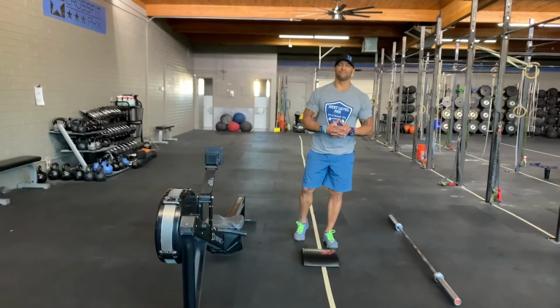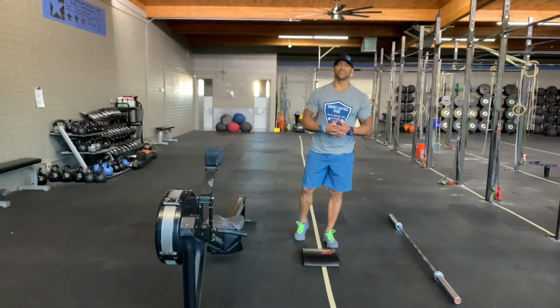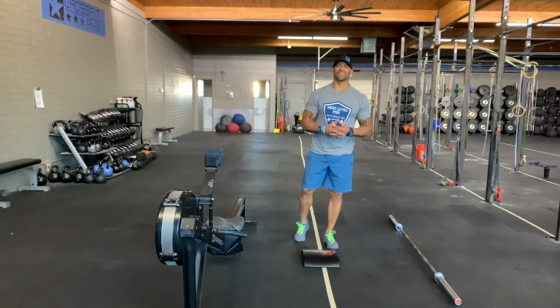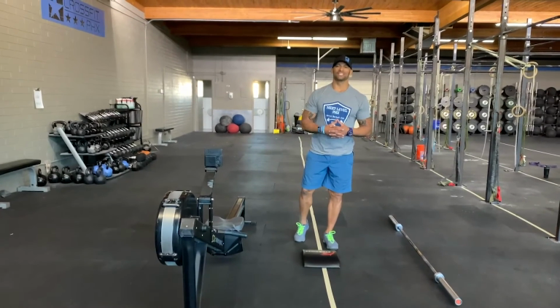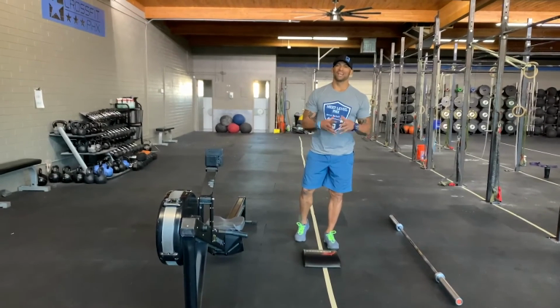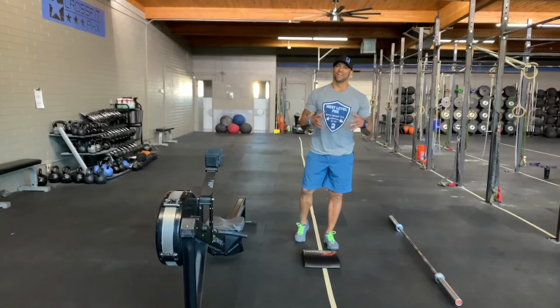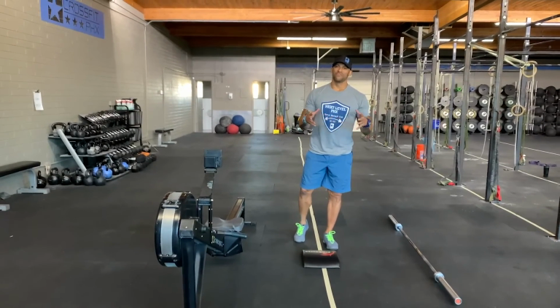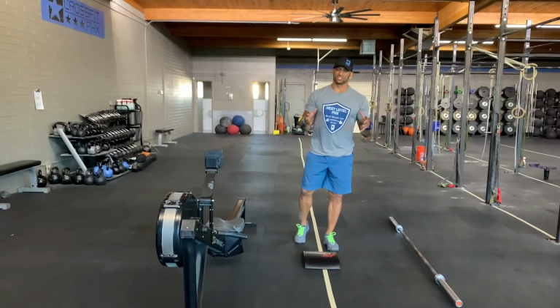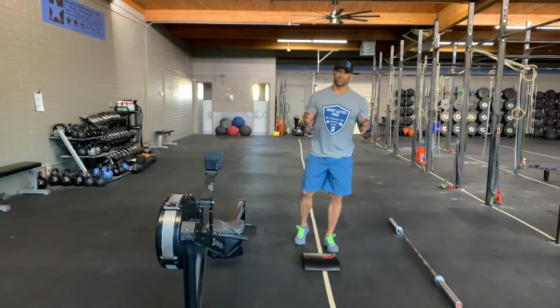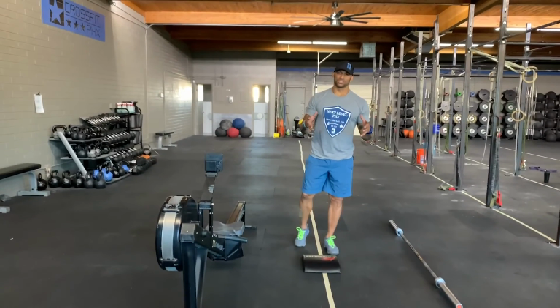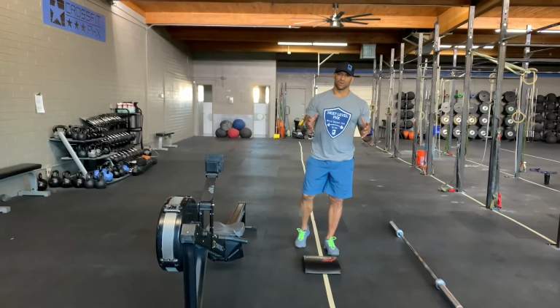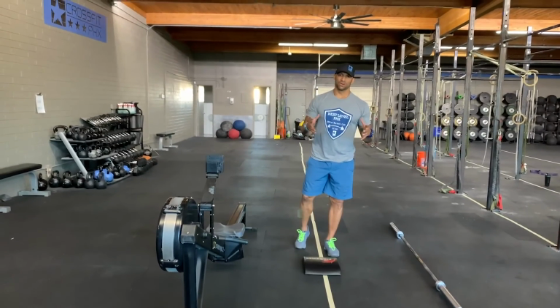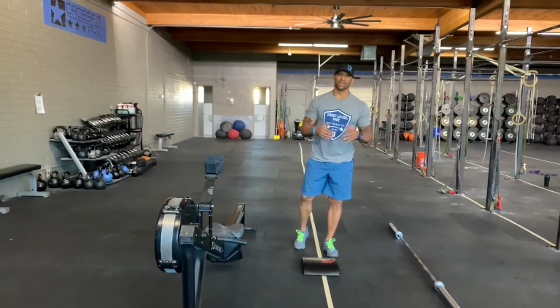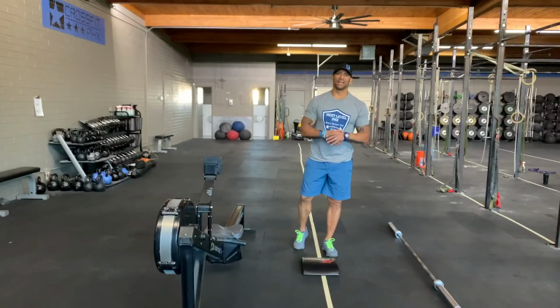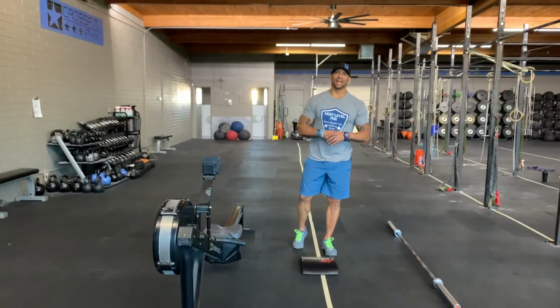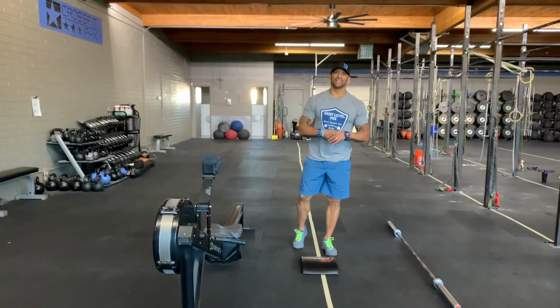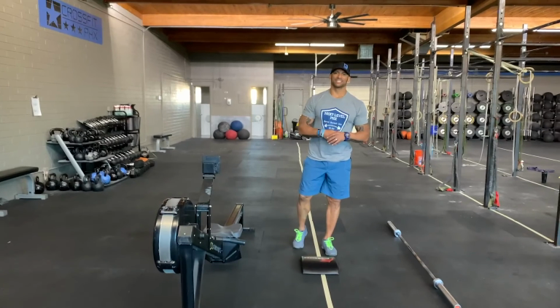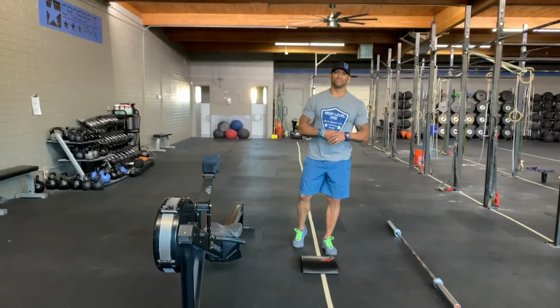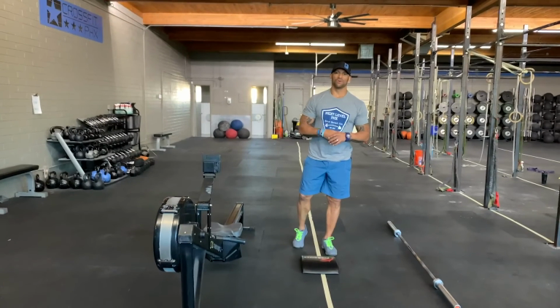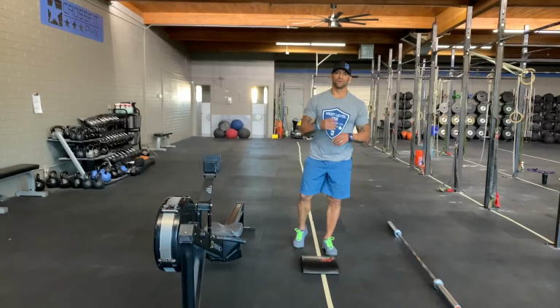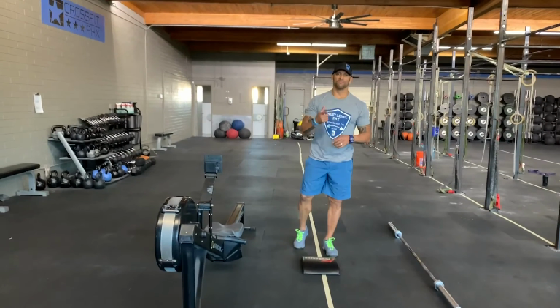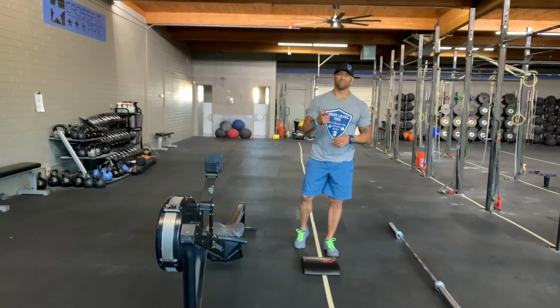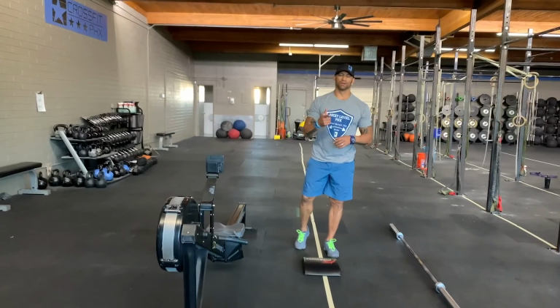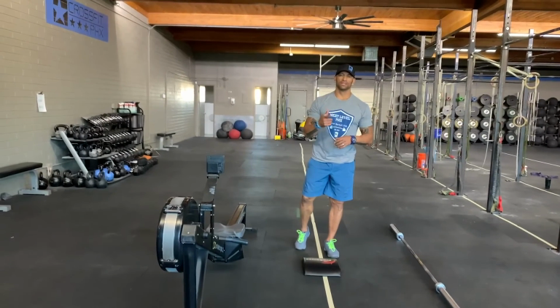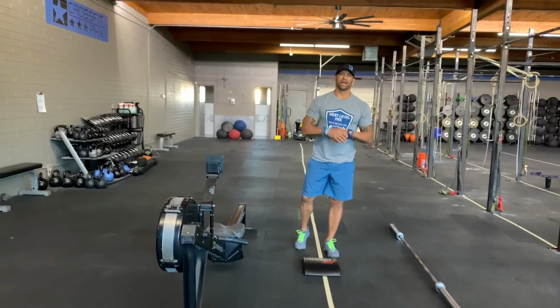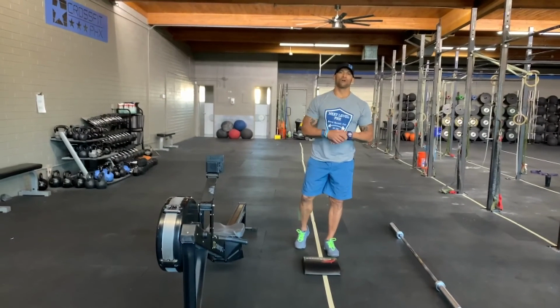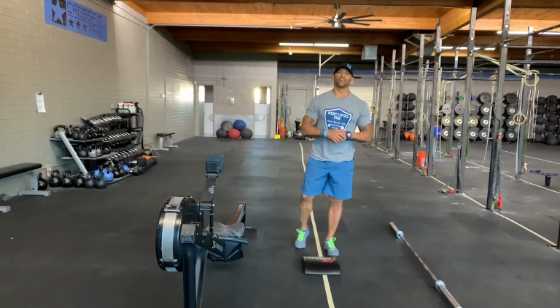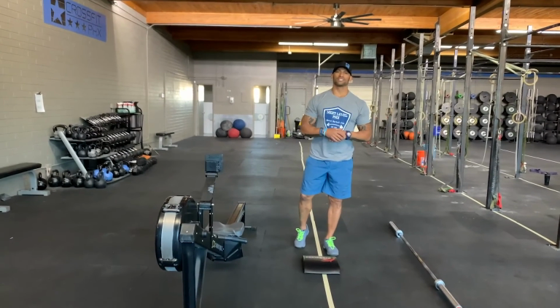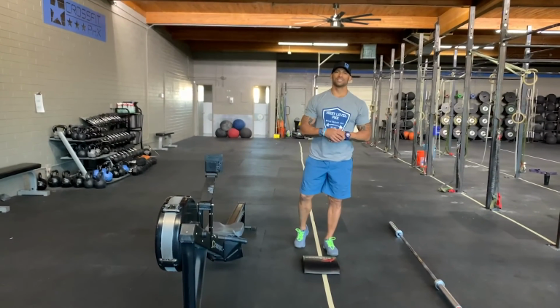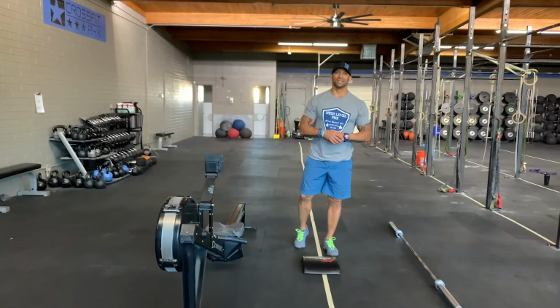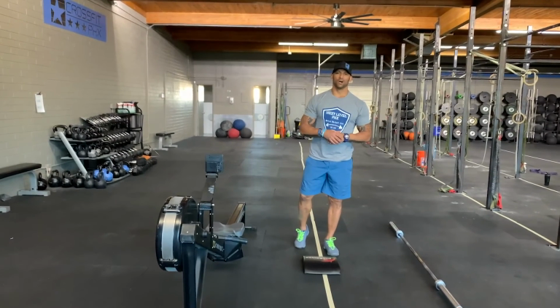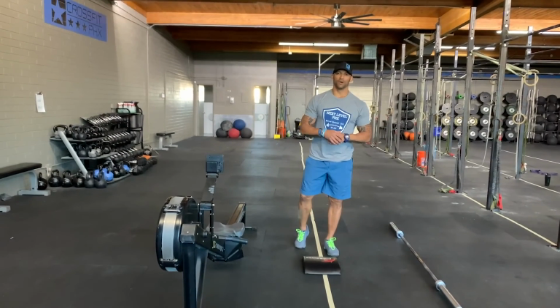Happy Friday — finish the week strong at Next Level. Remember, progress always.